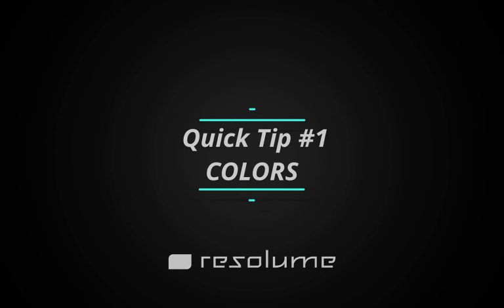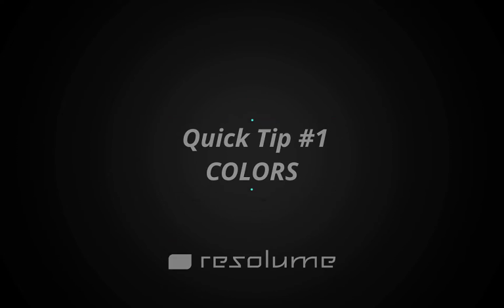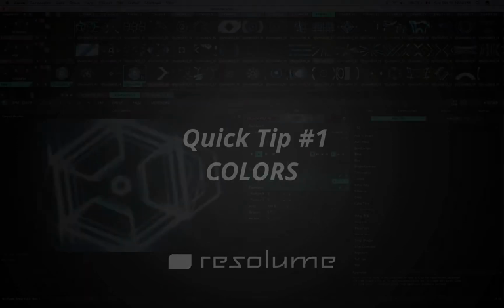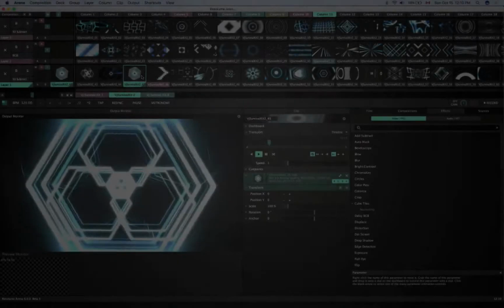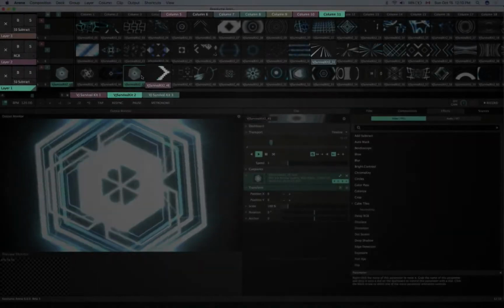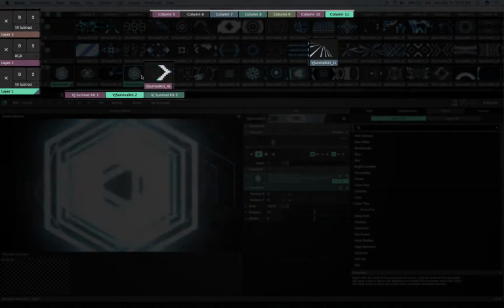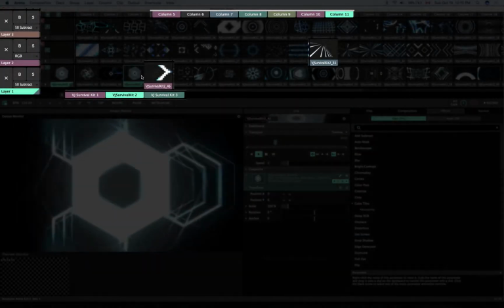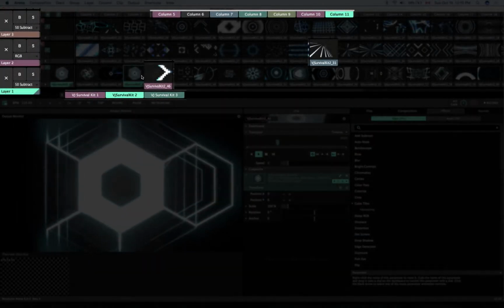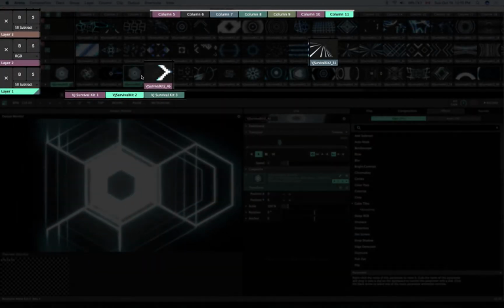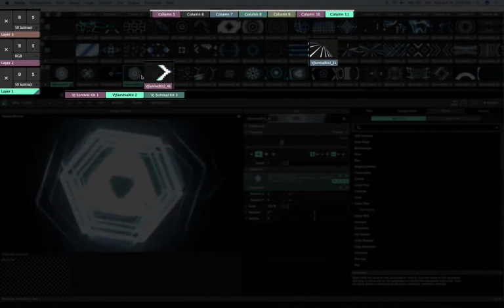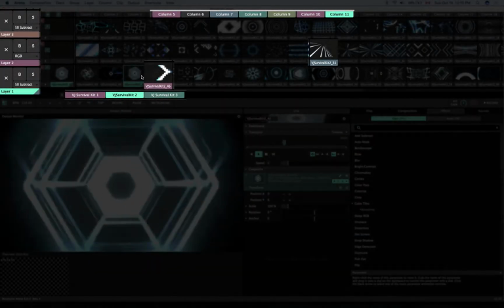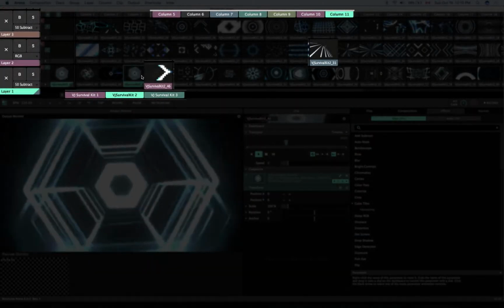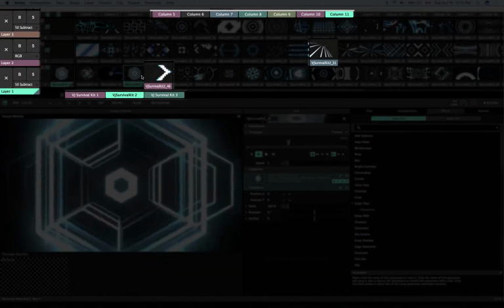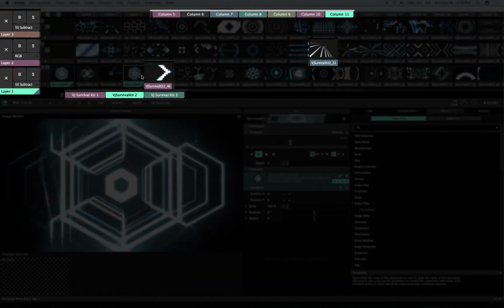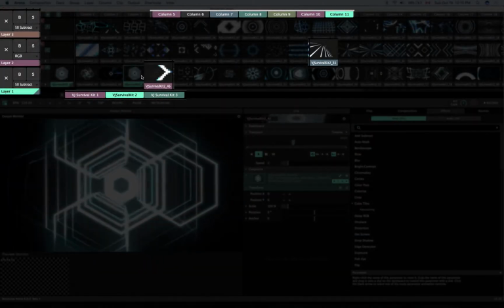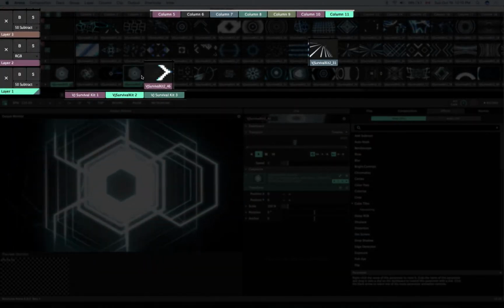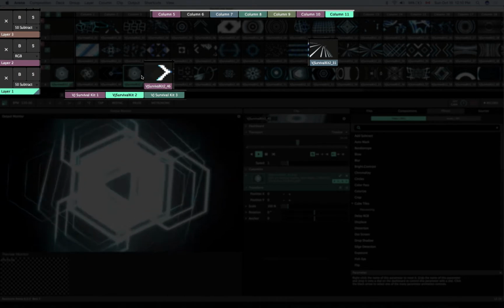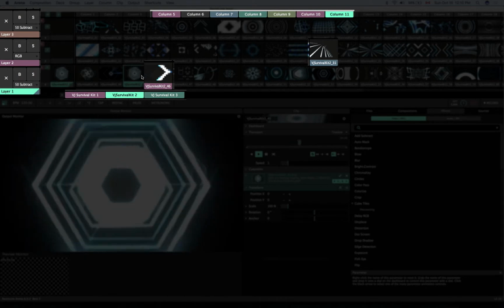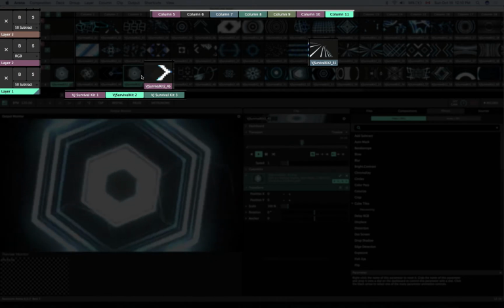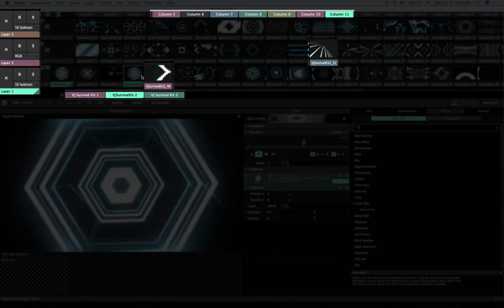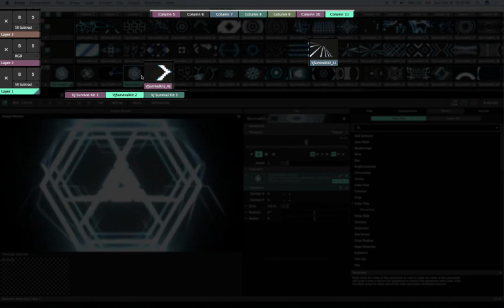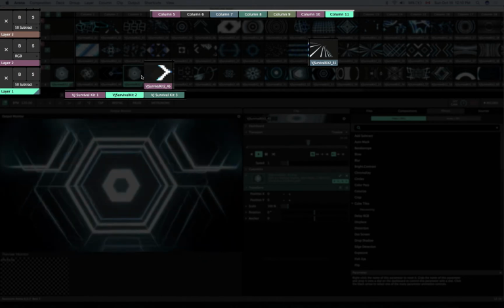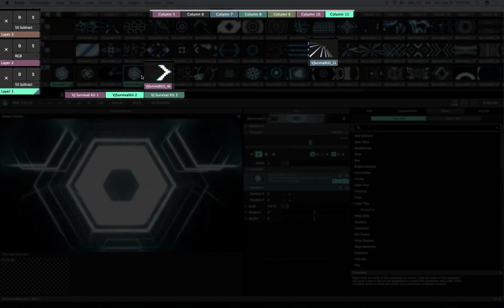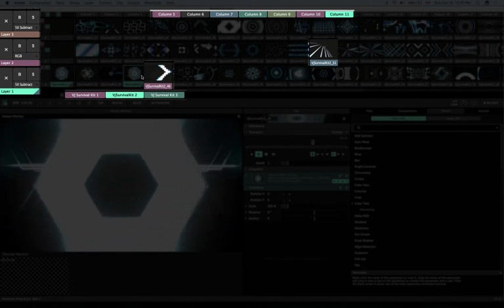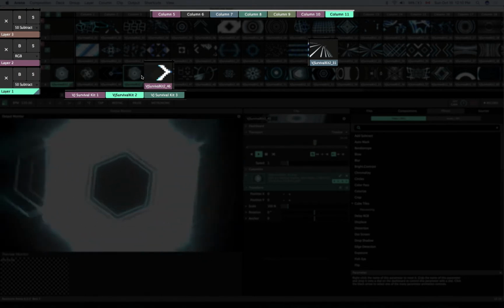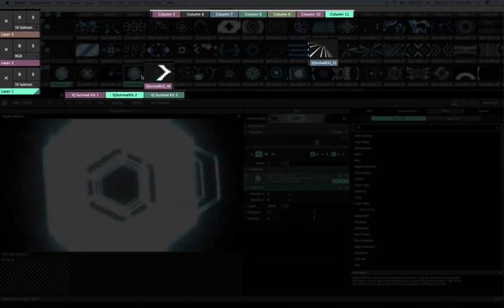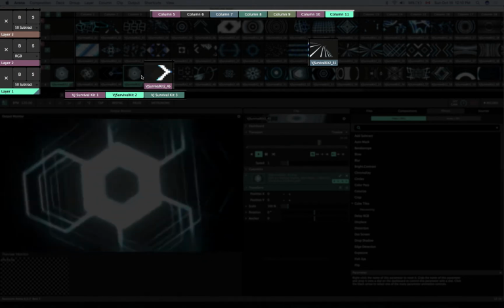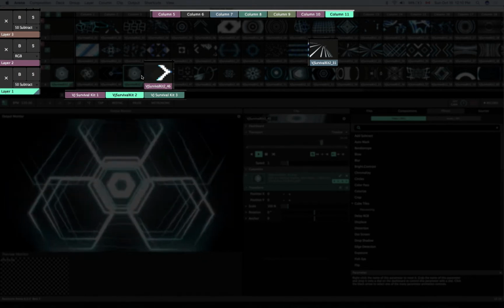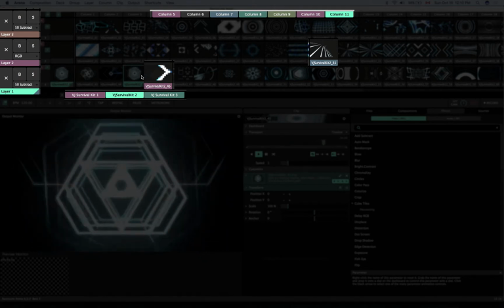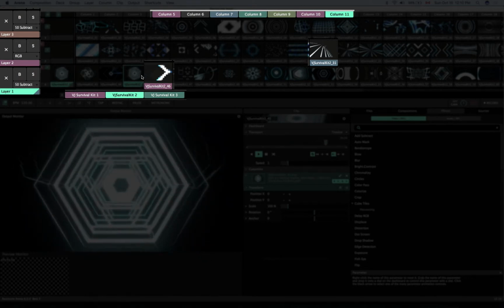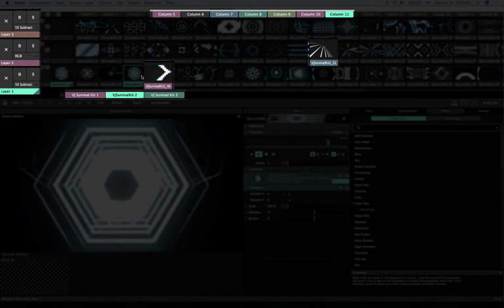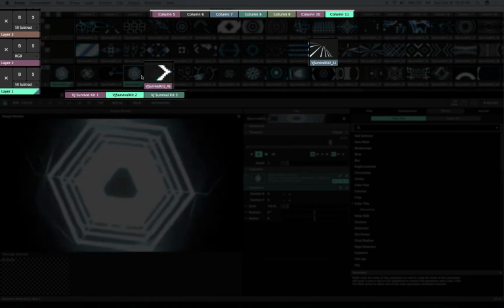Resolume 6 introduces color highlighting, which gives you the ability to highlight columns, decks, layers, clips, and groups with a specific color.